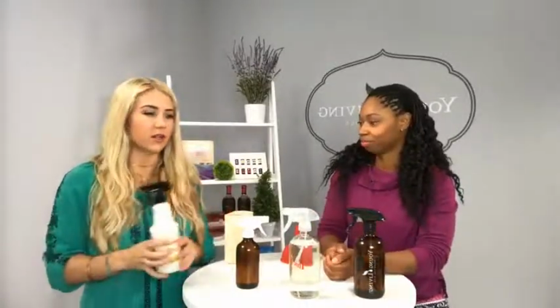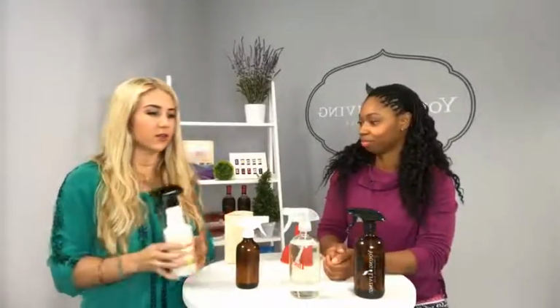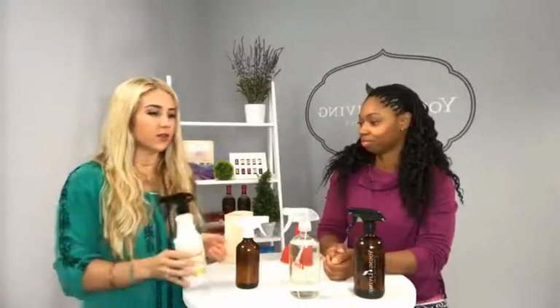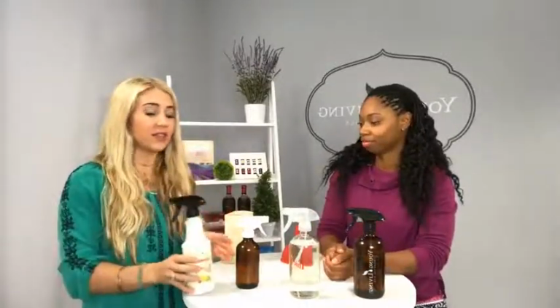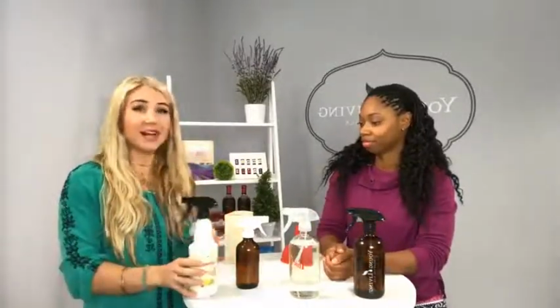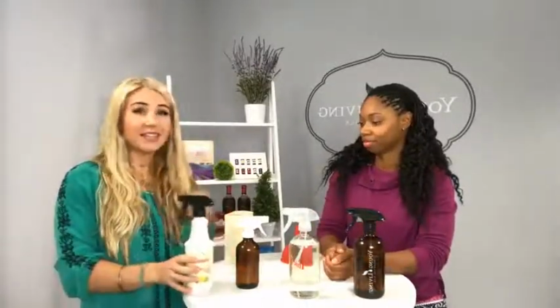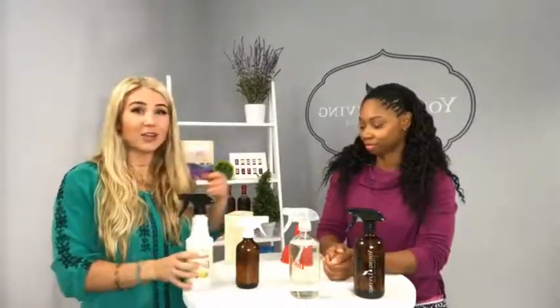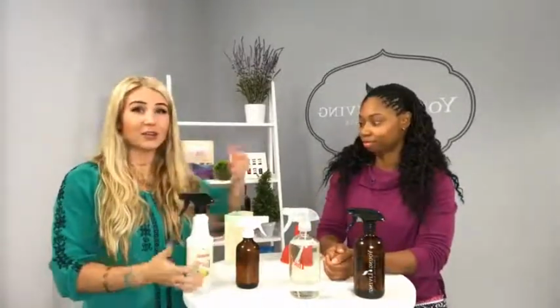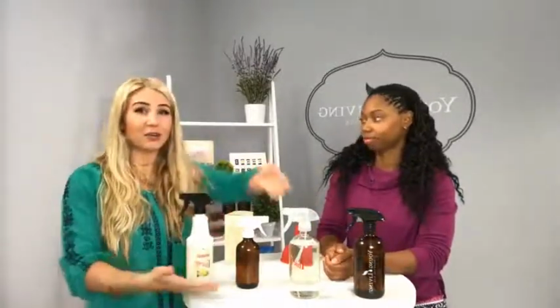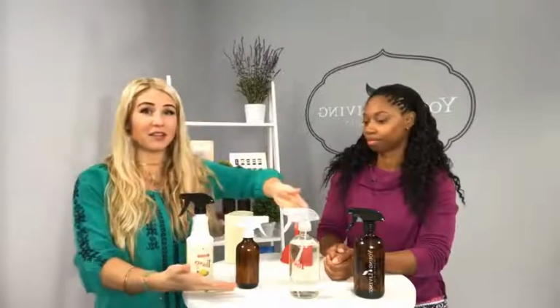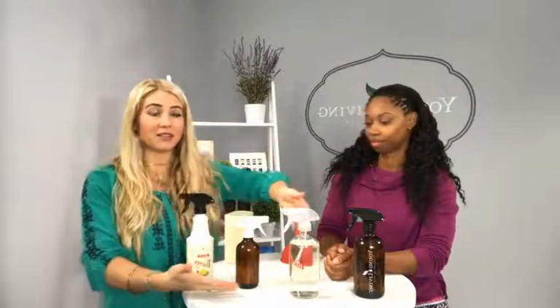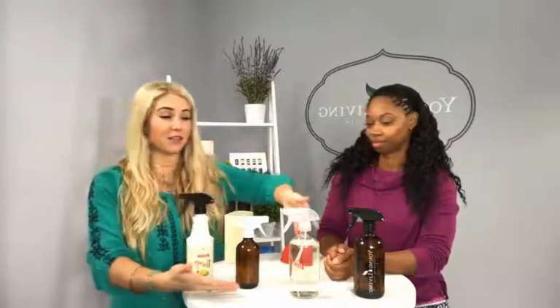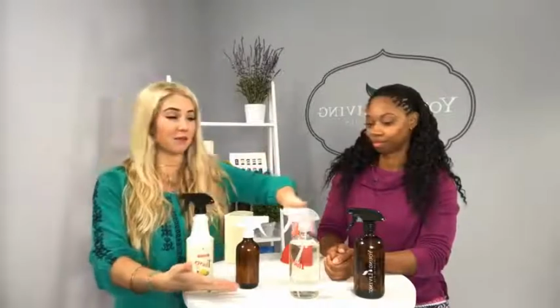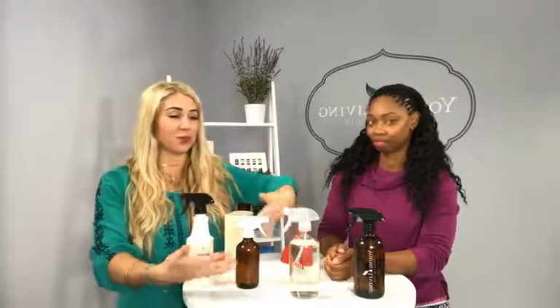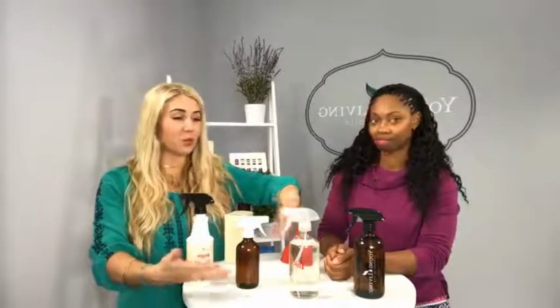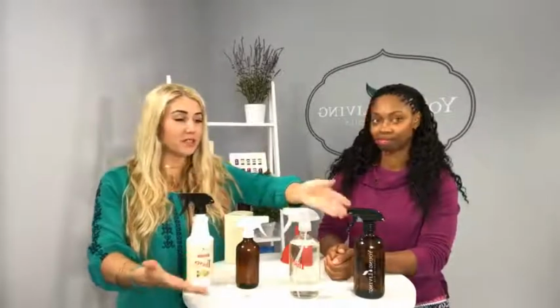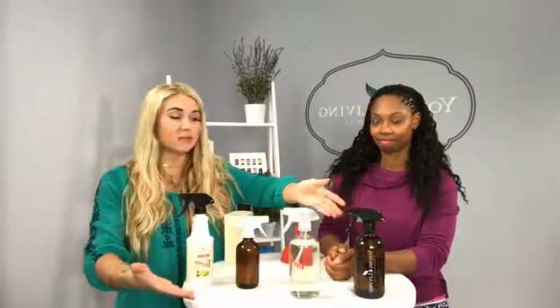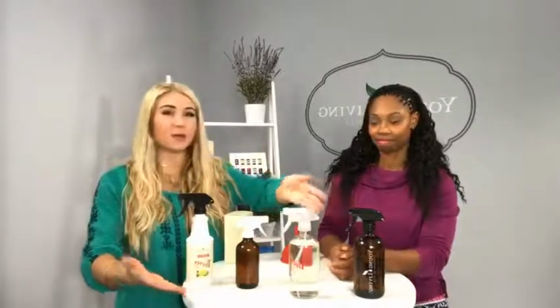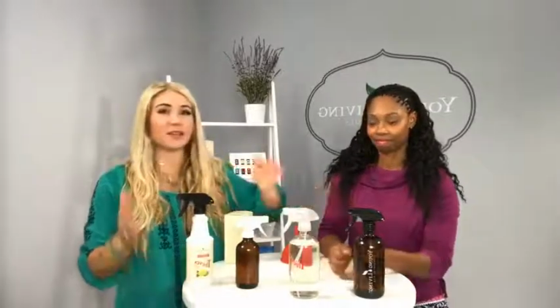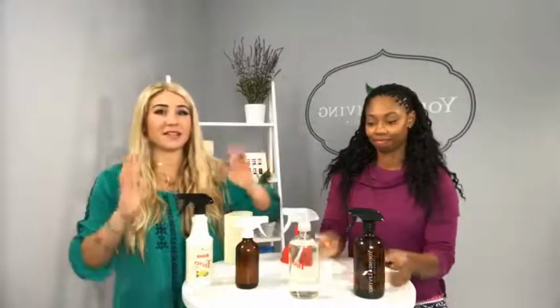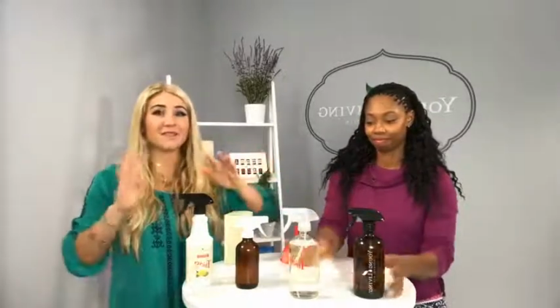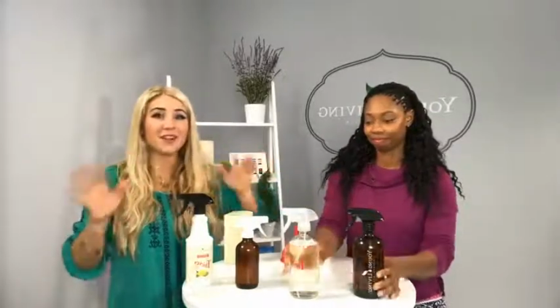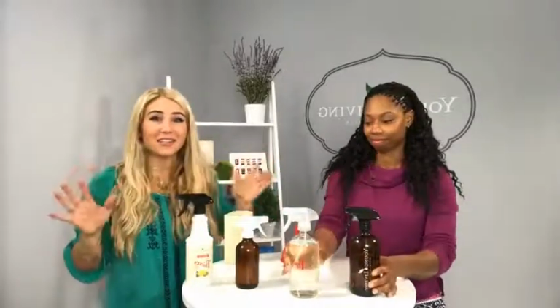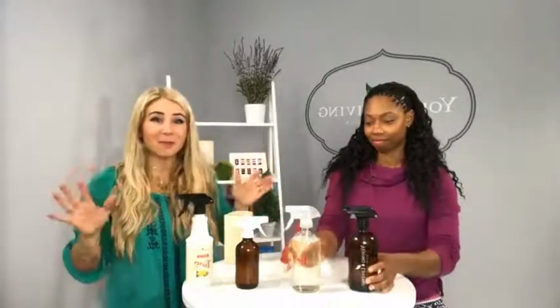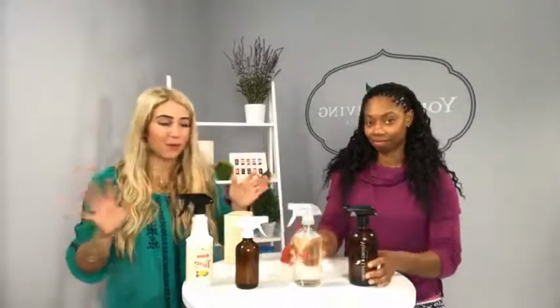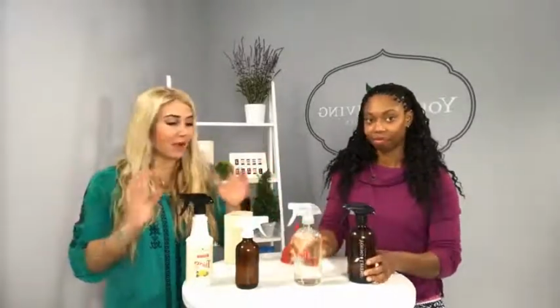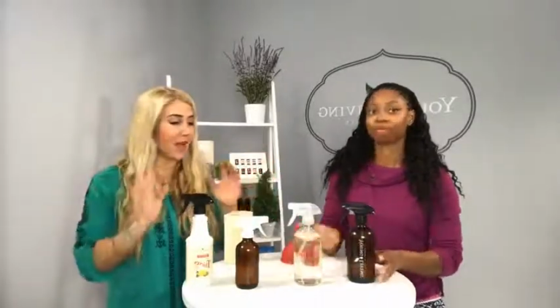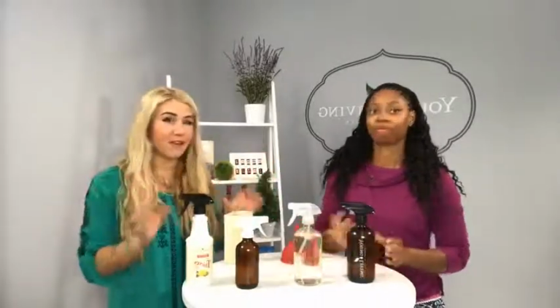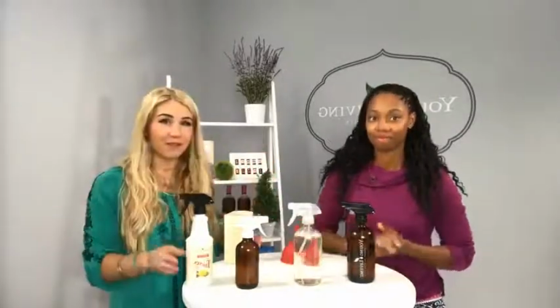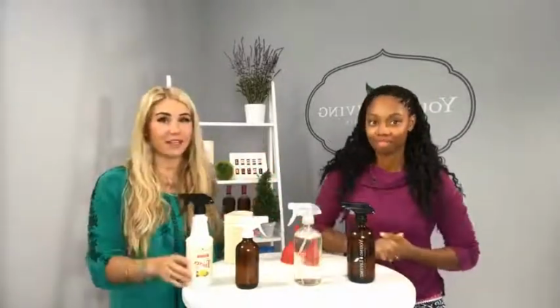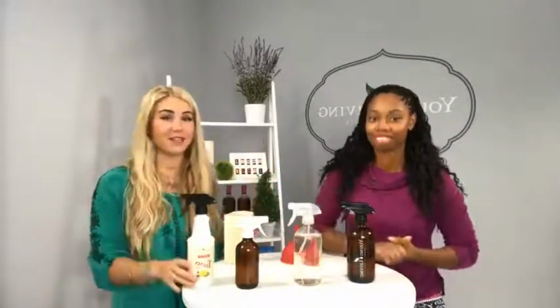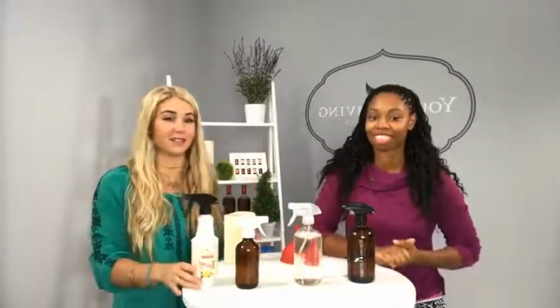So that is how you dilute Thieves Cleaner — the three simple ways. It's very simple and very easy.